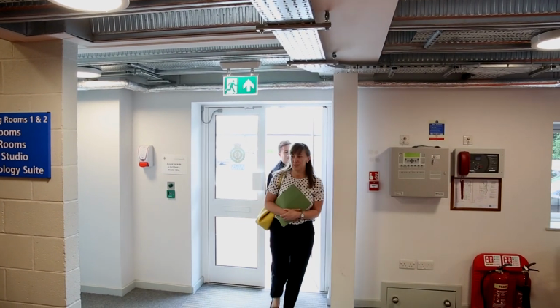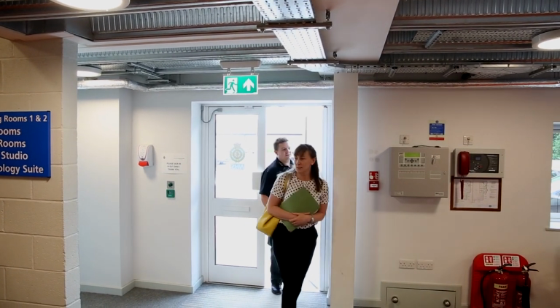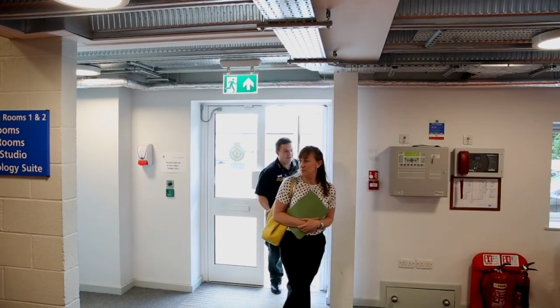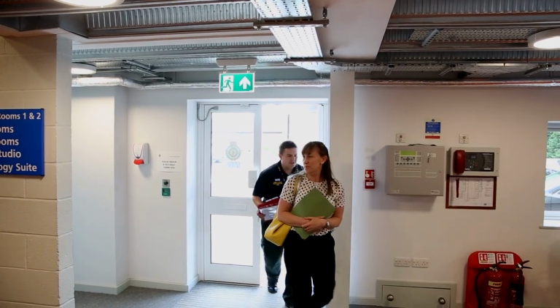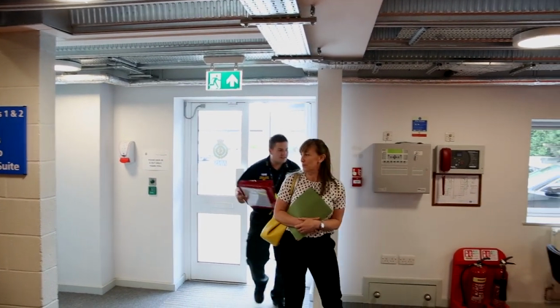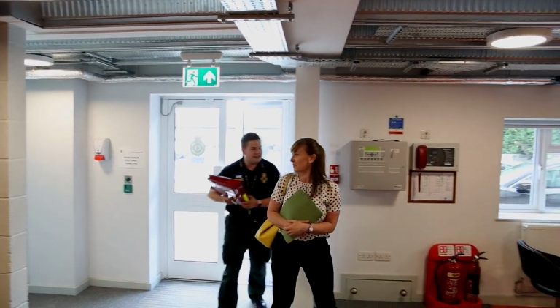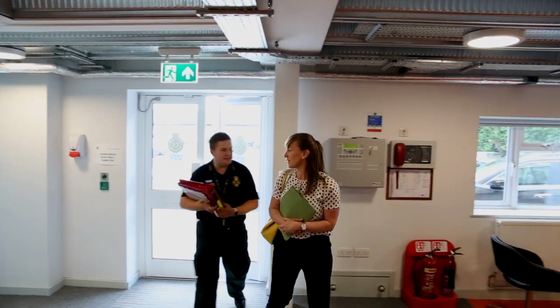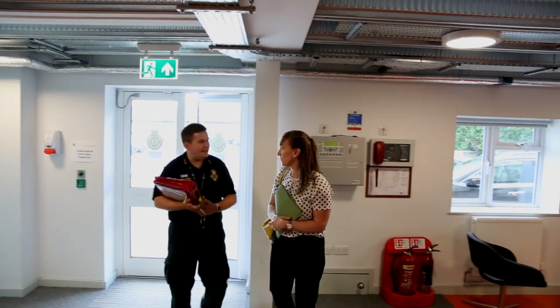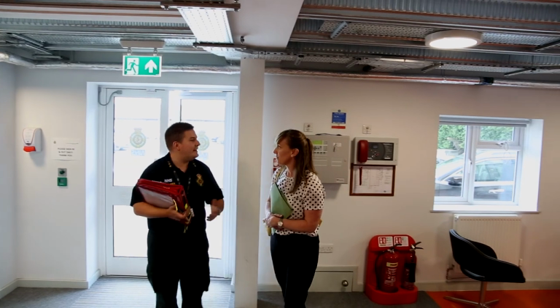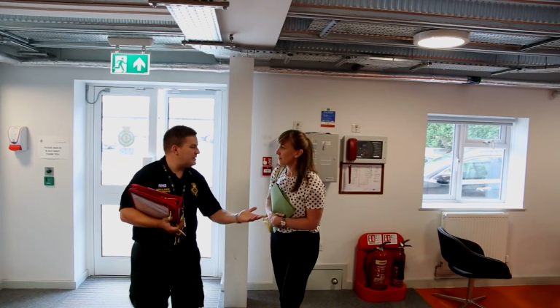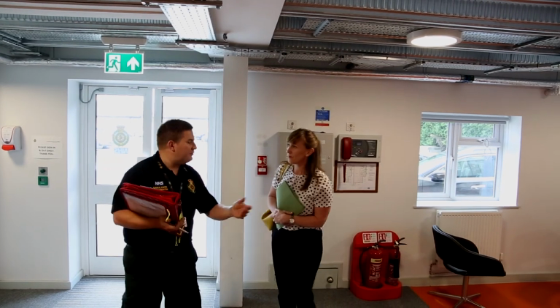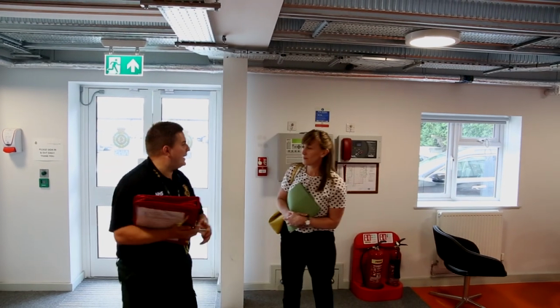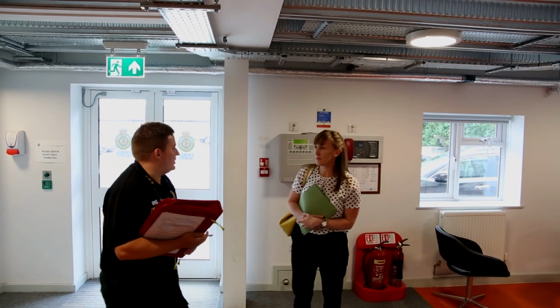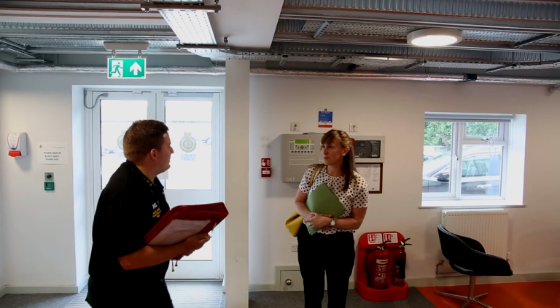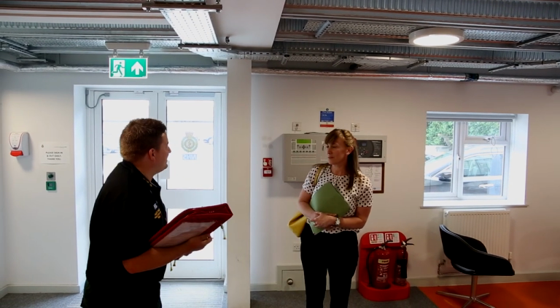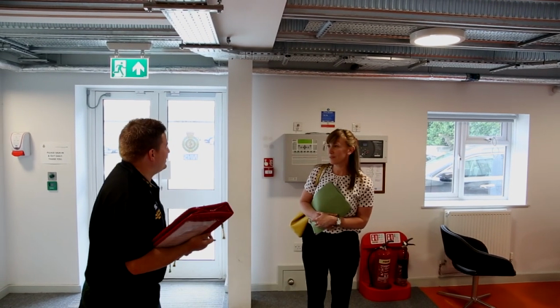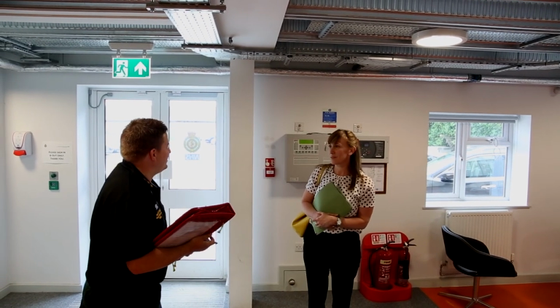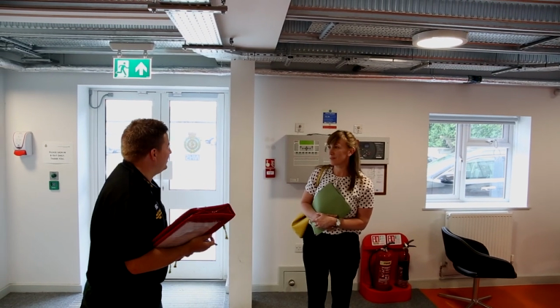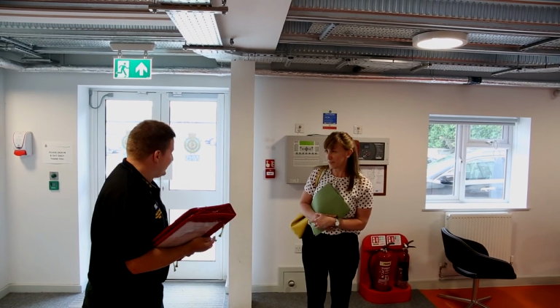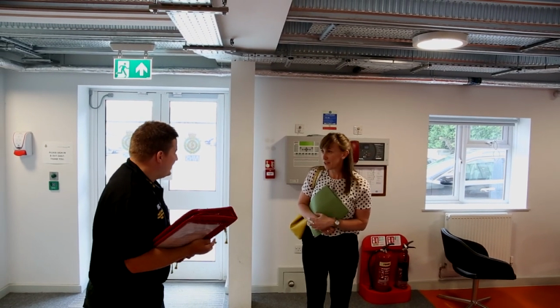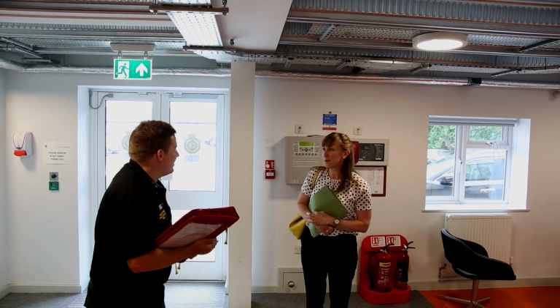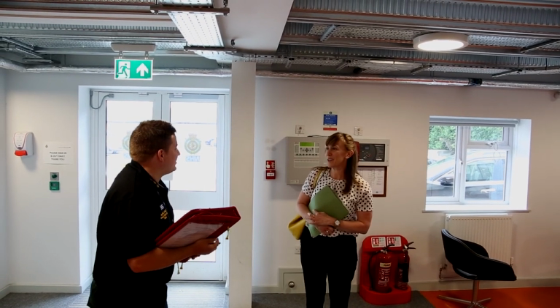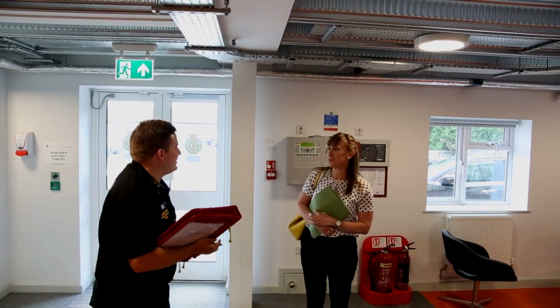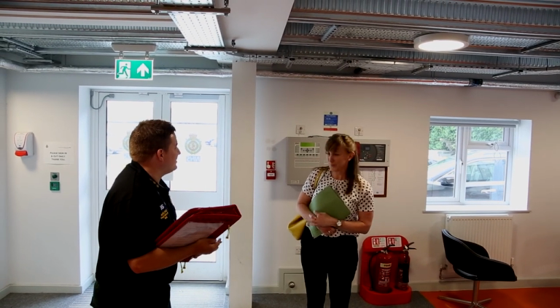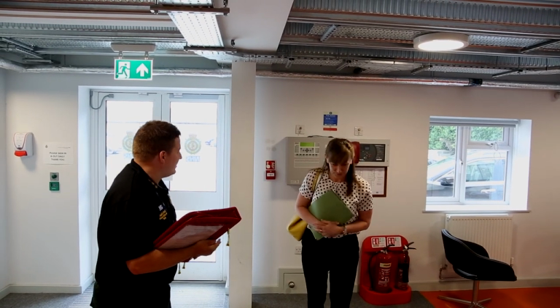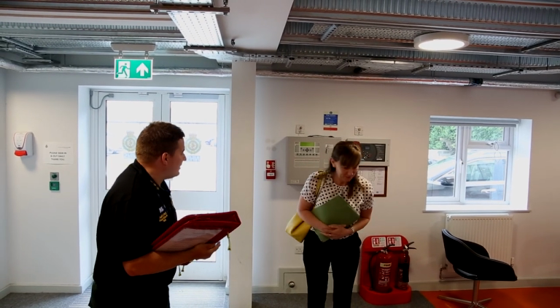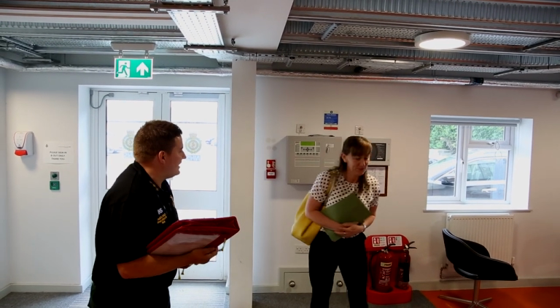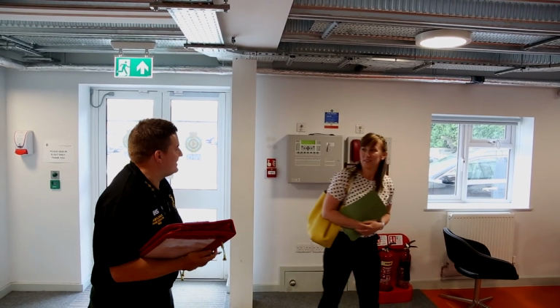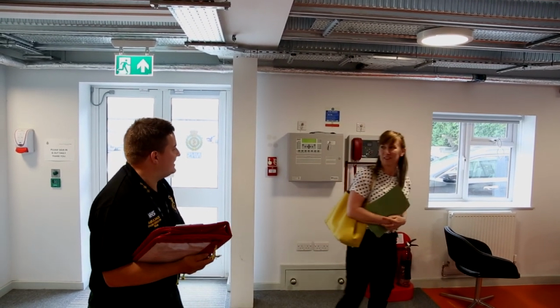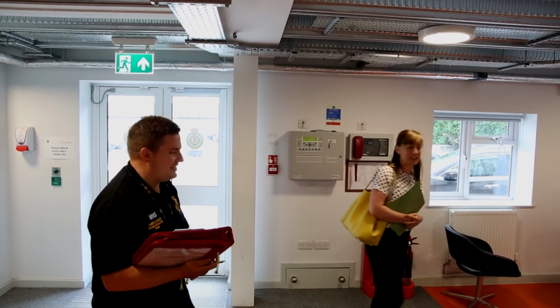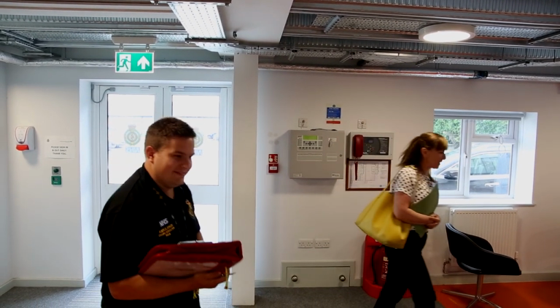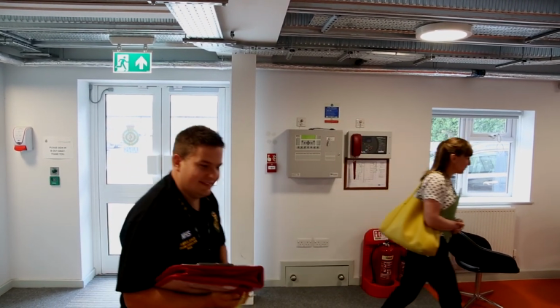So Lucy, if you could just take a seat here, someone from London will be able to see you shortly. Thank you very much. Congratulations and good luck on the next stage. Thank you.